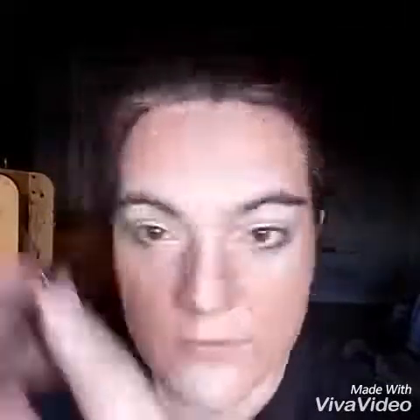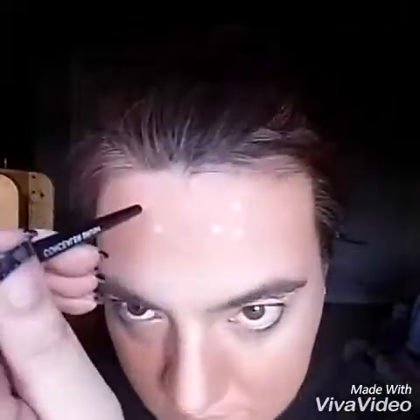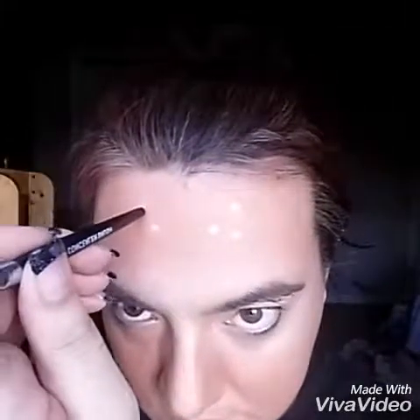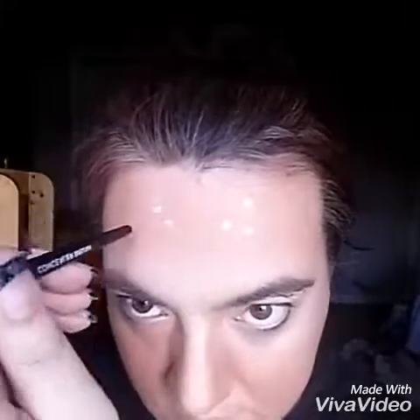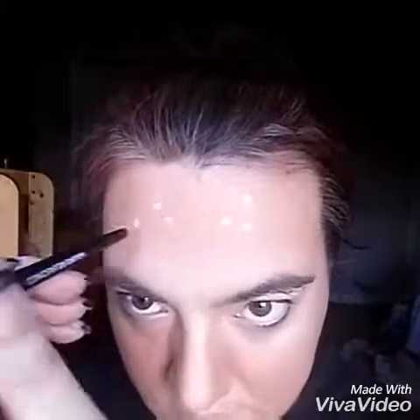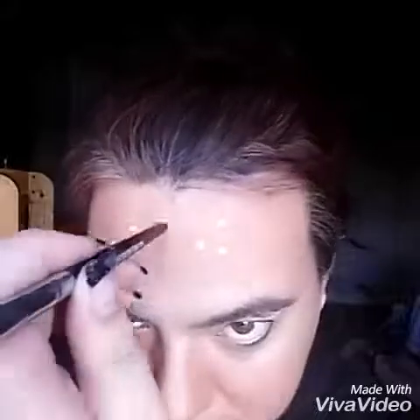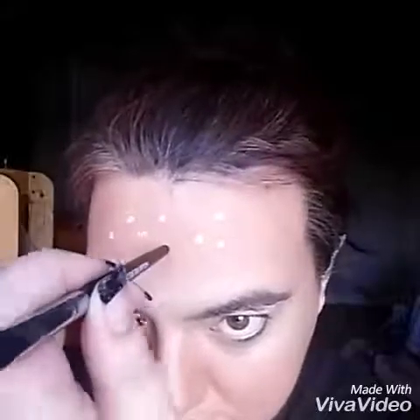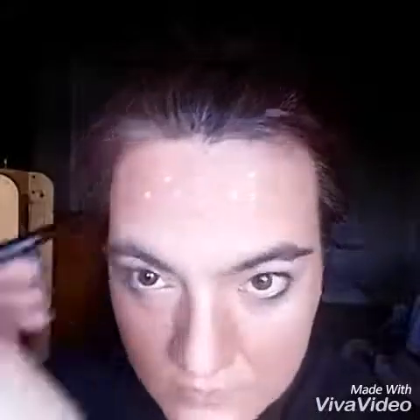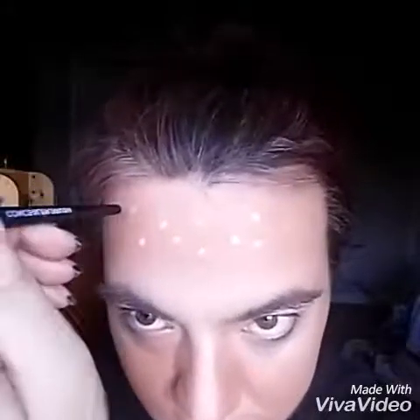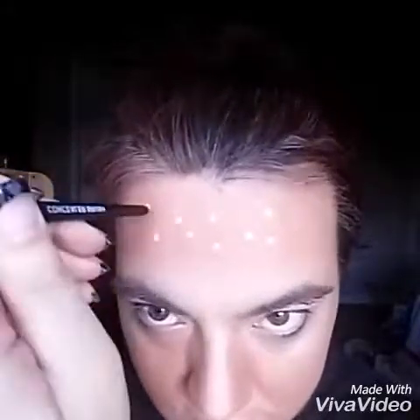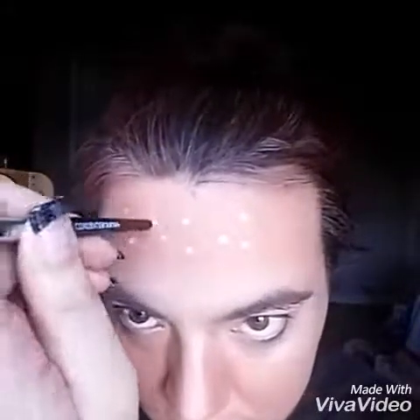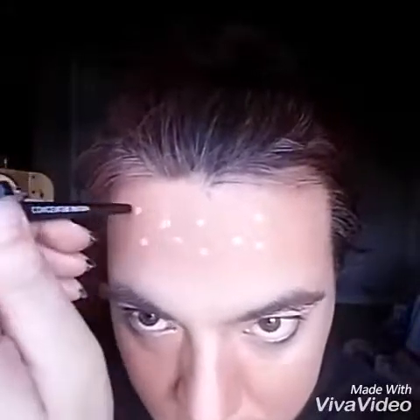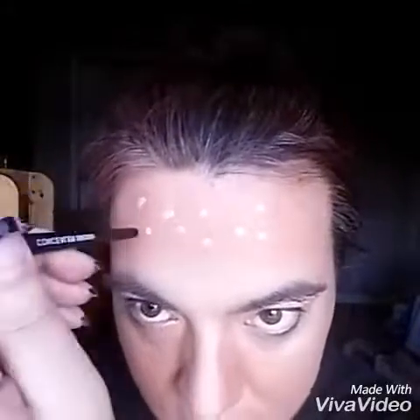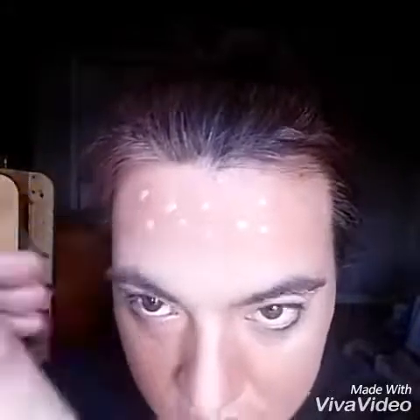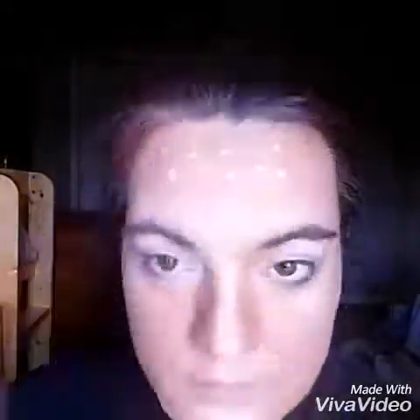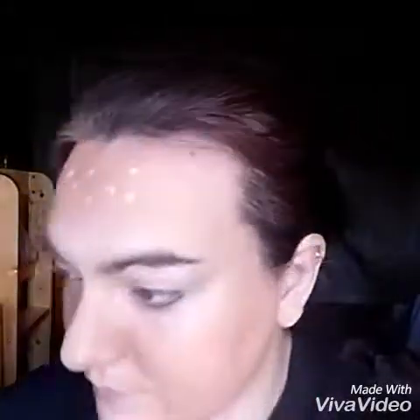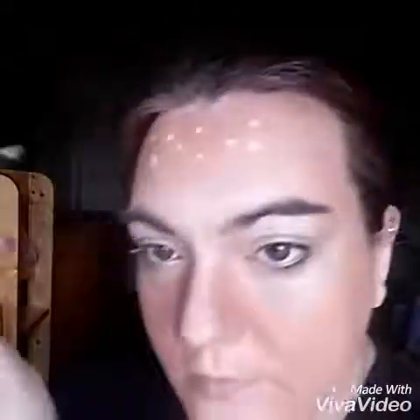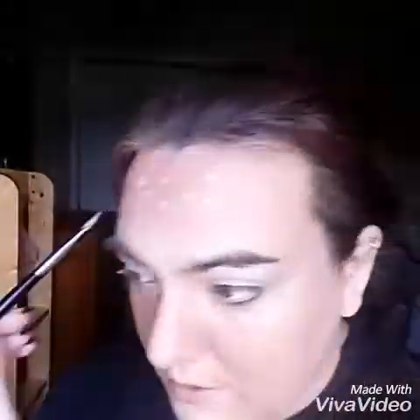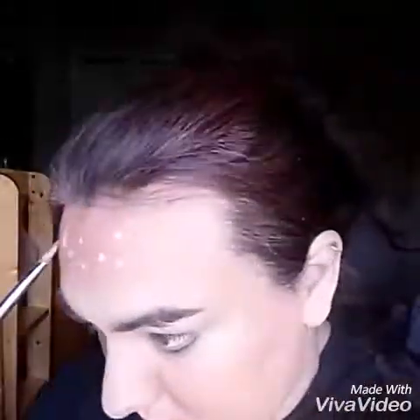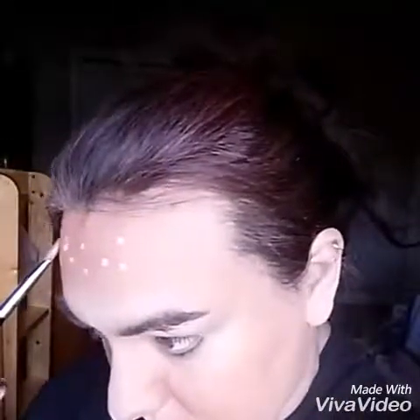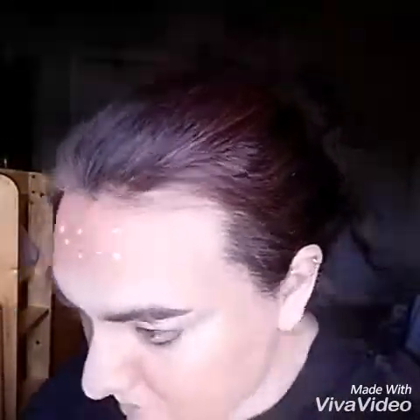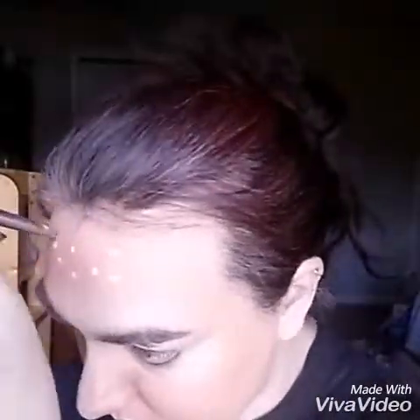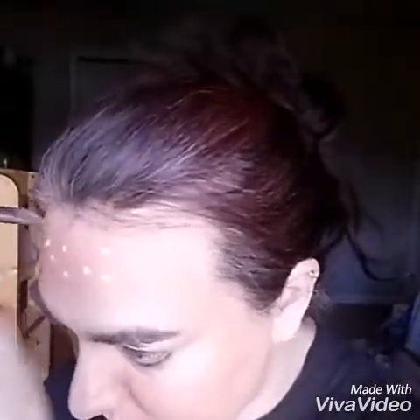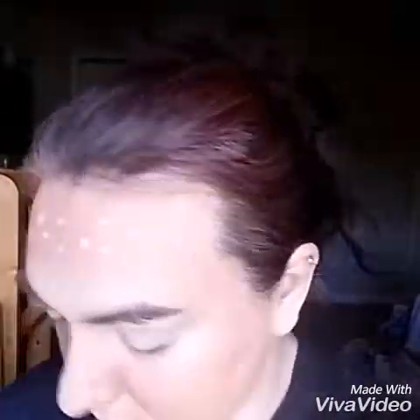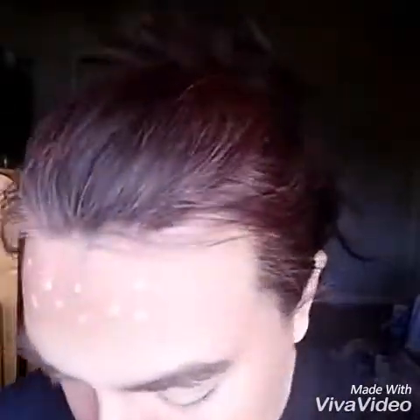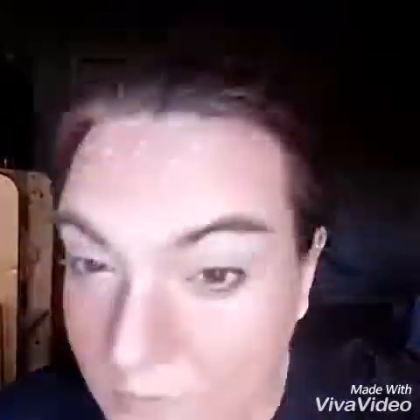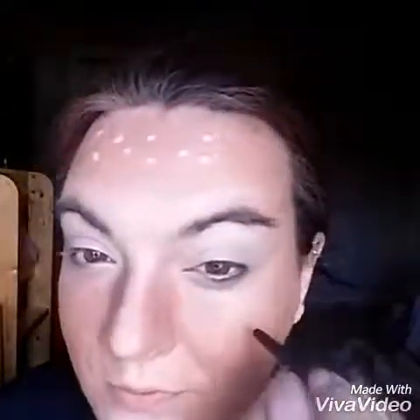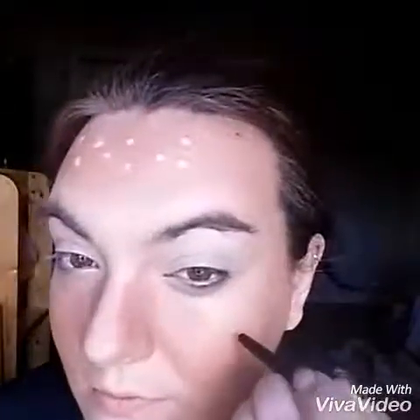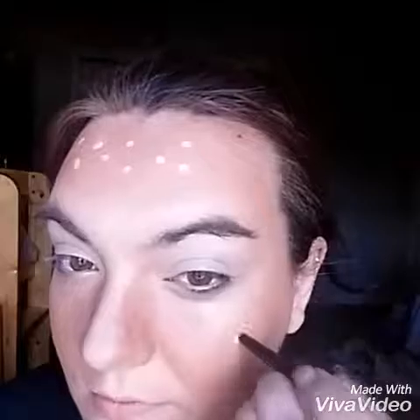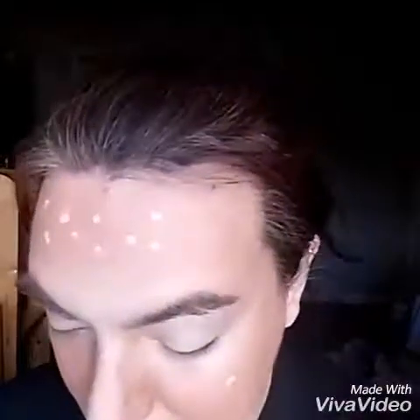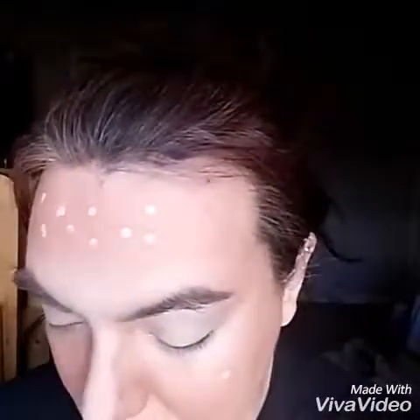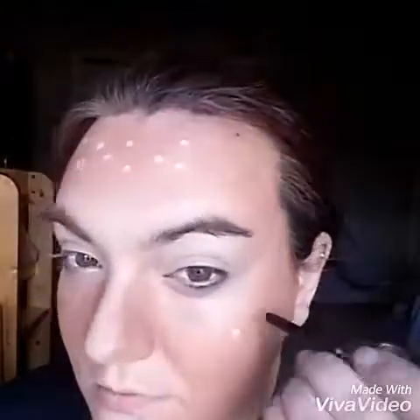Now I'm going to use the bottom of my brush and dip it into my concealer to make little spots on my forehead and my two cheeks.